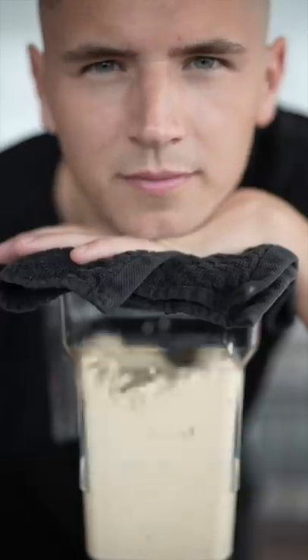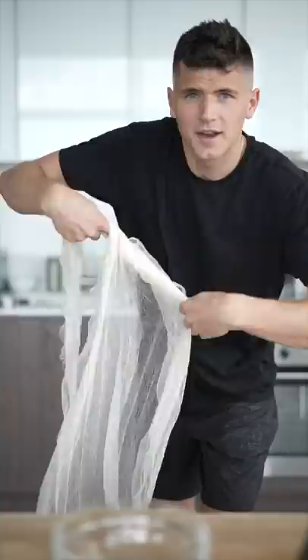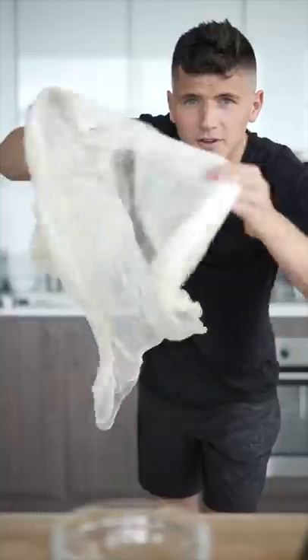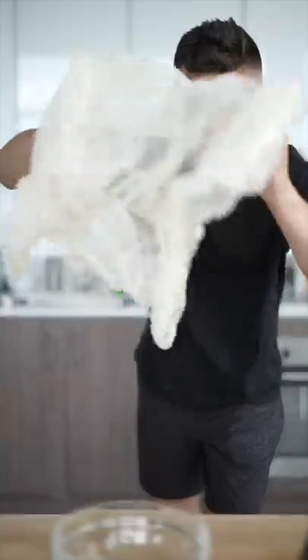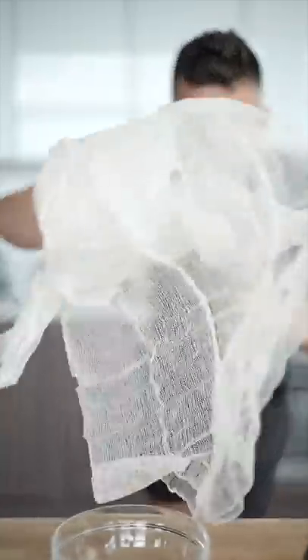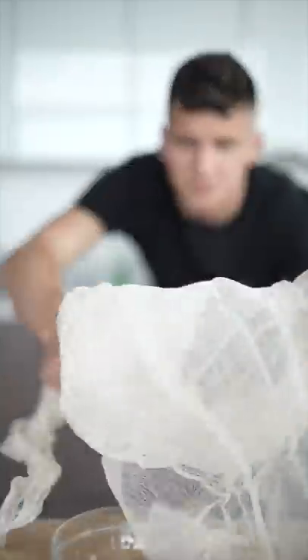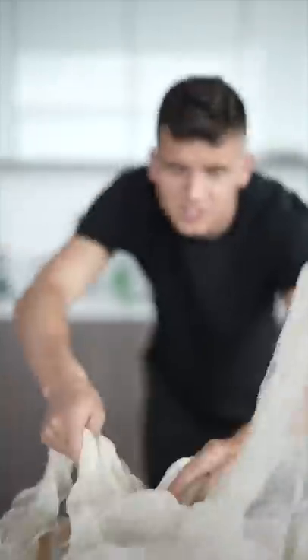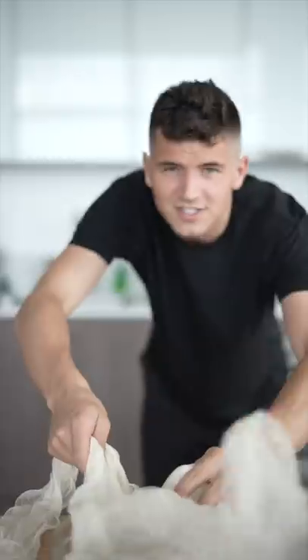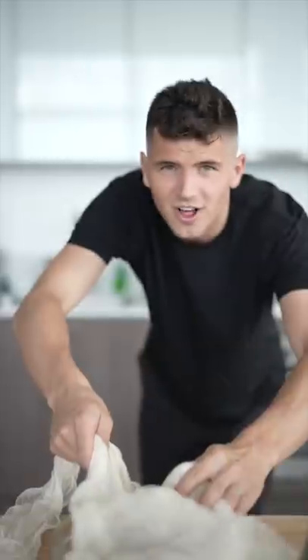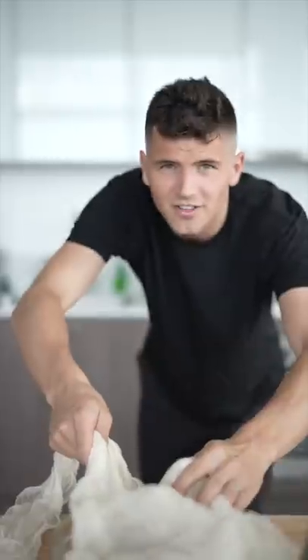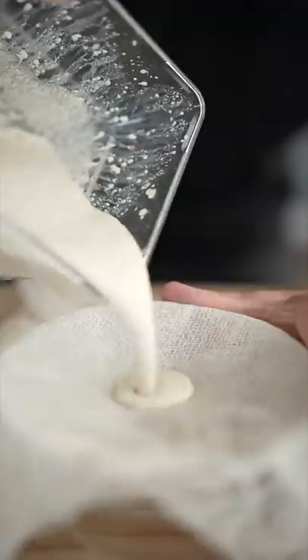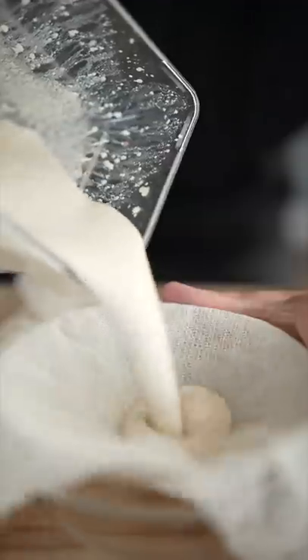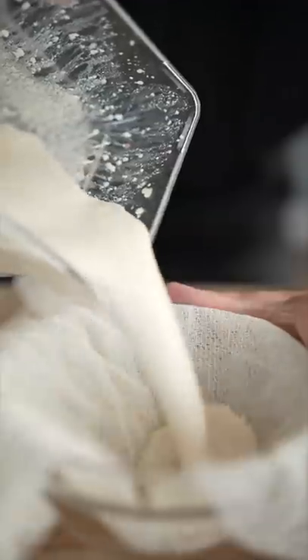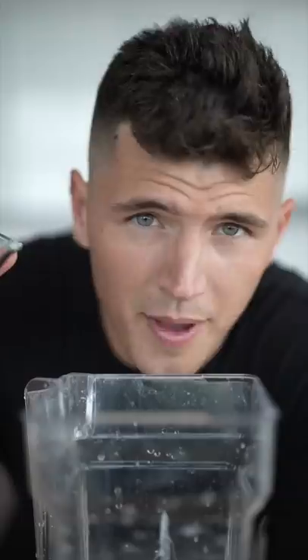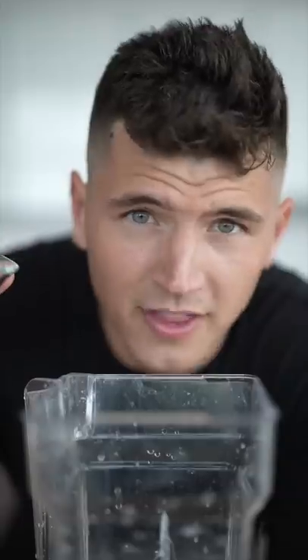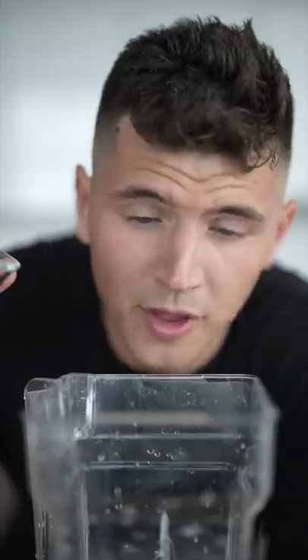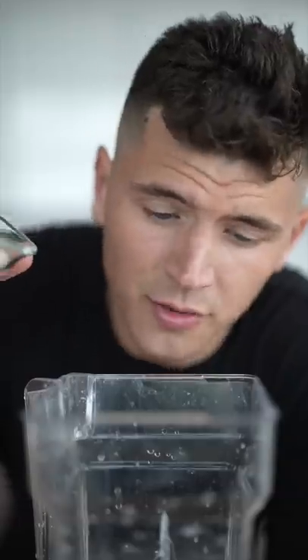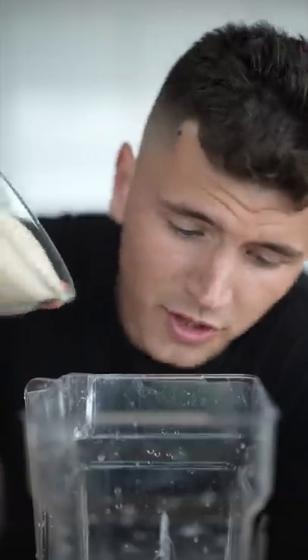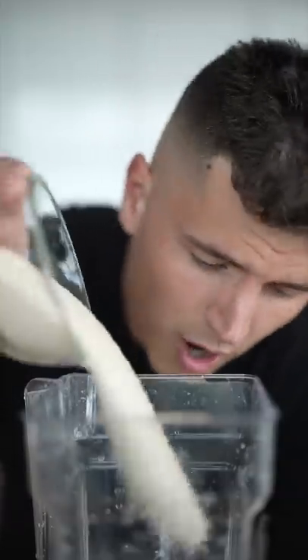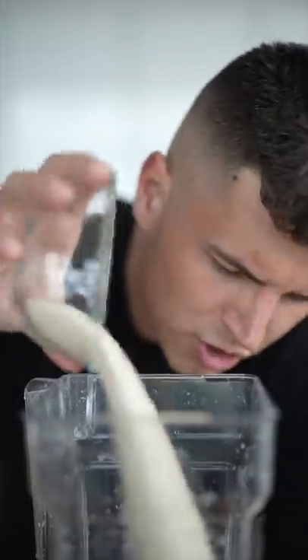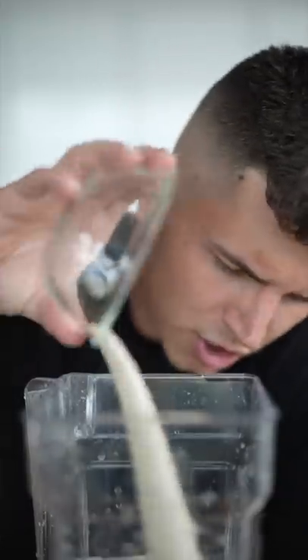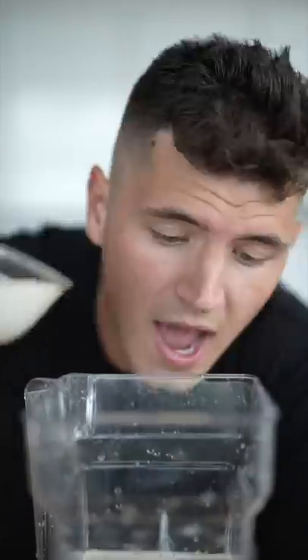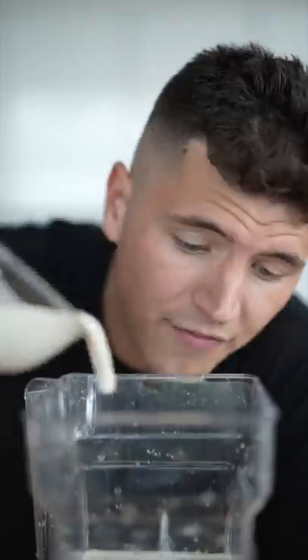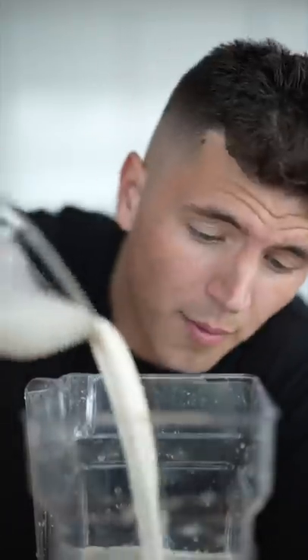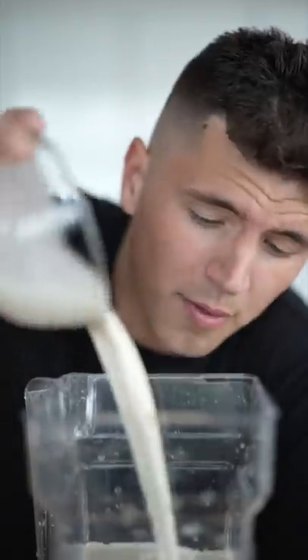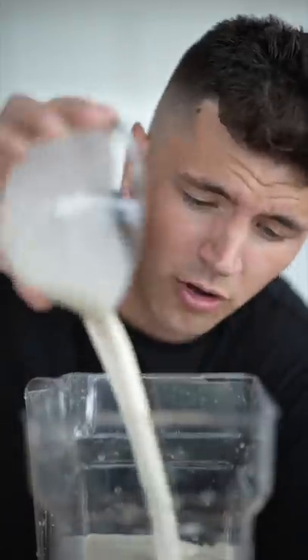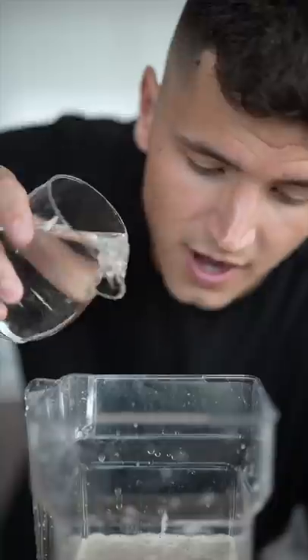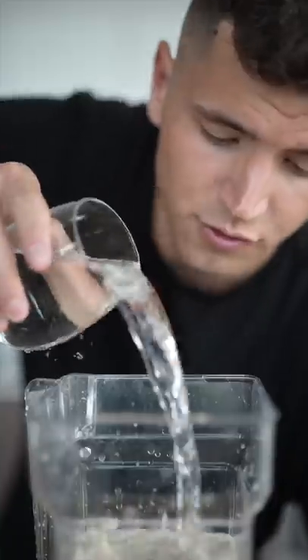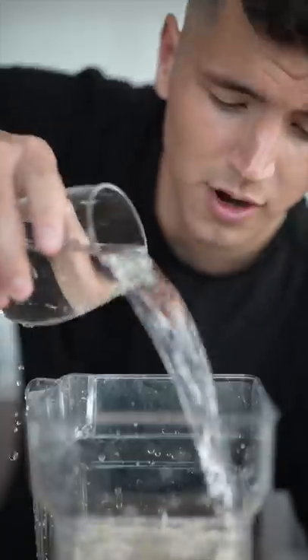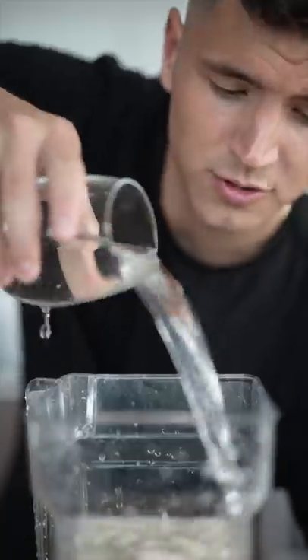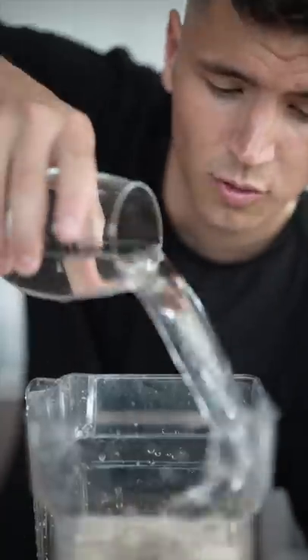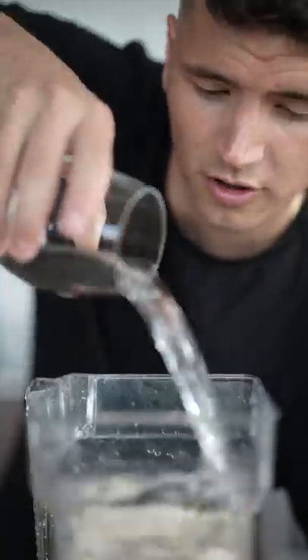Now toss down some cheesecloth, strain back into the blender with a cup of sugar, half cup of milk, and a few cups of water.